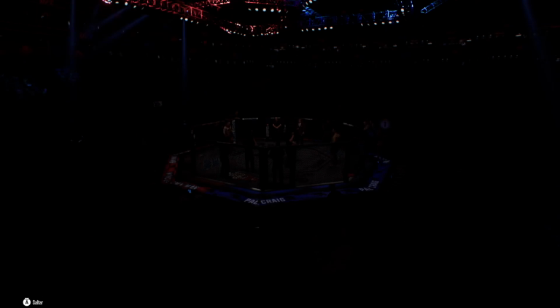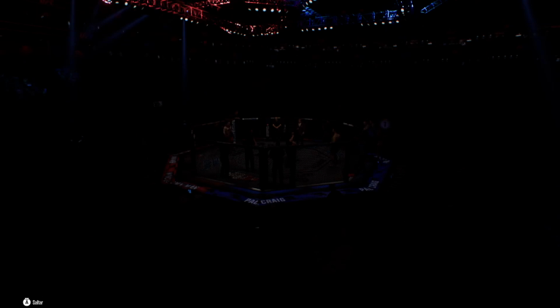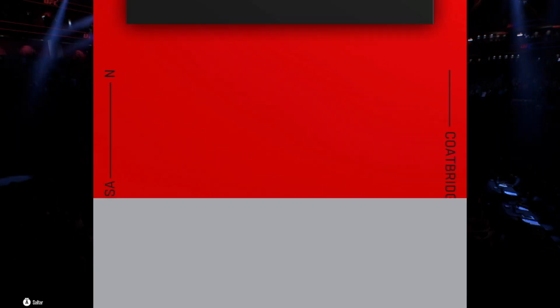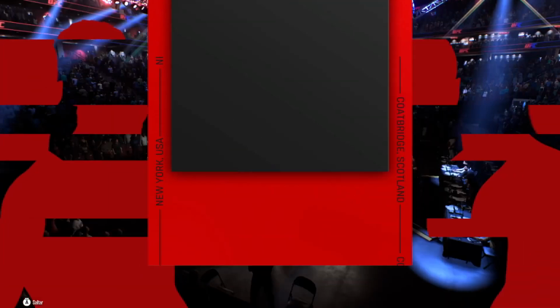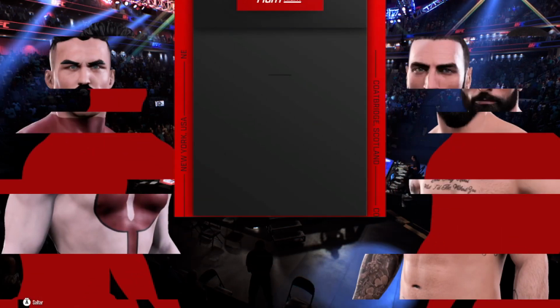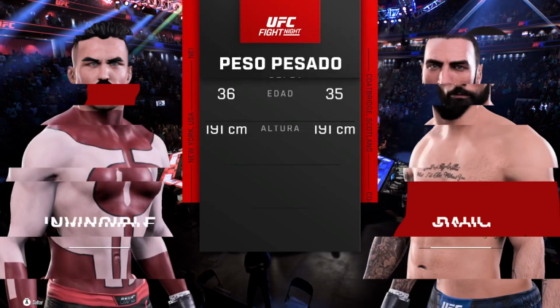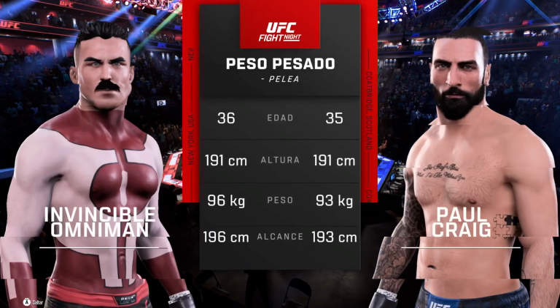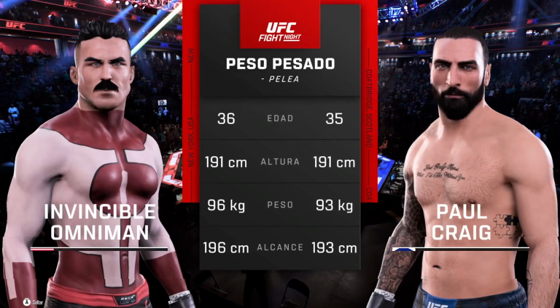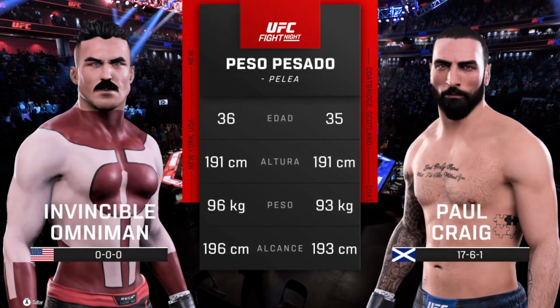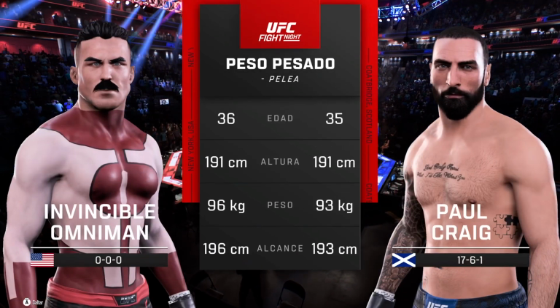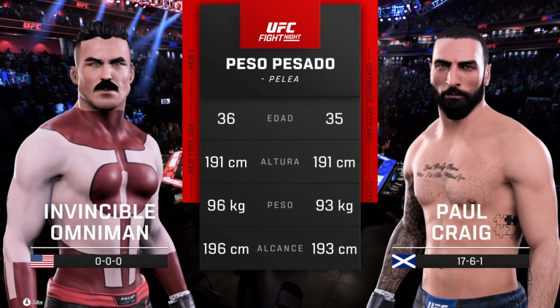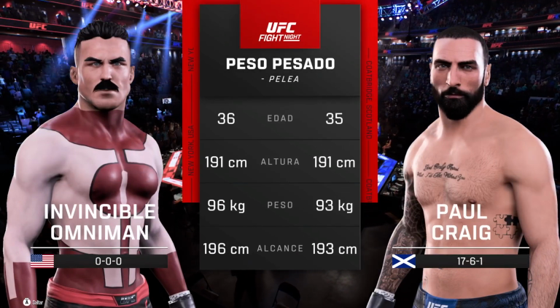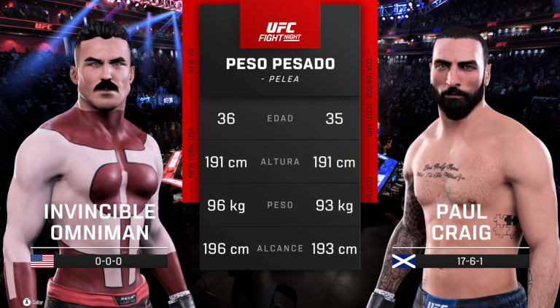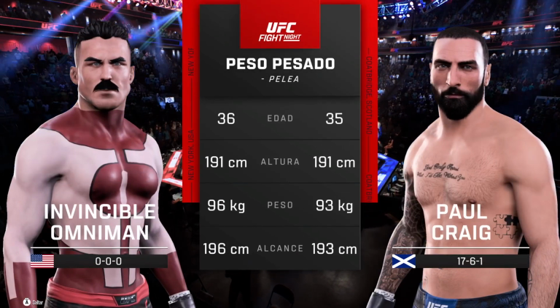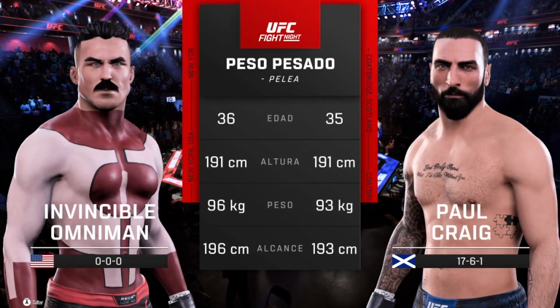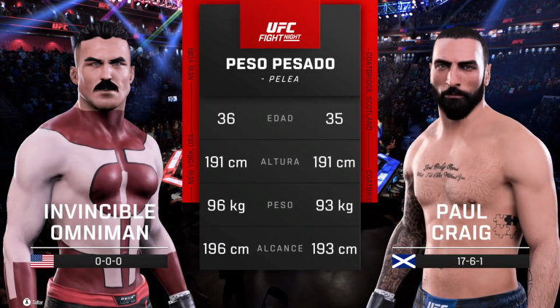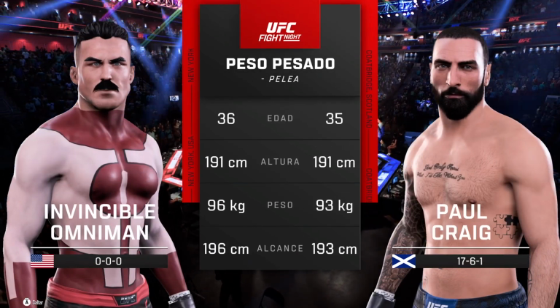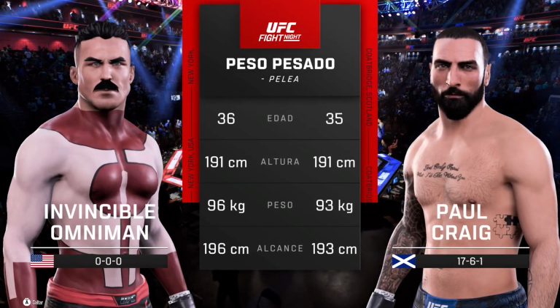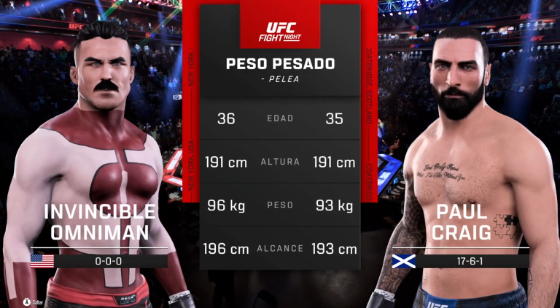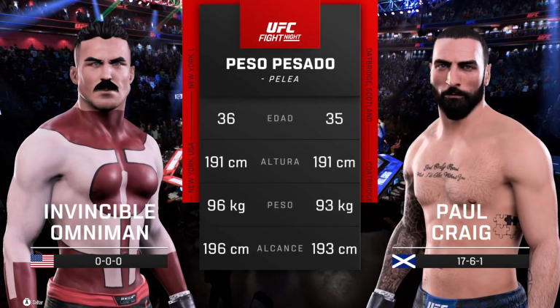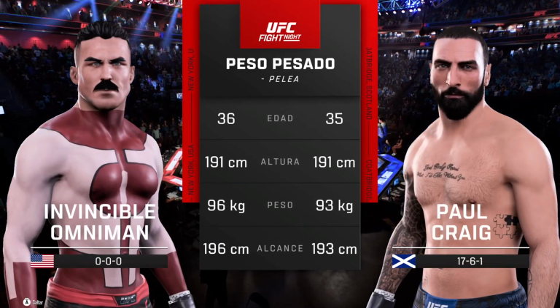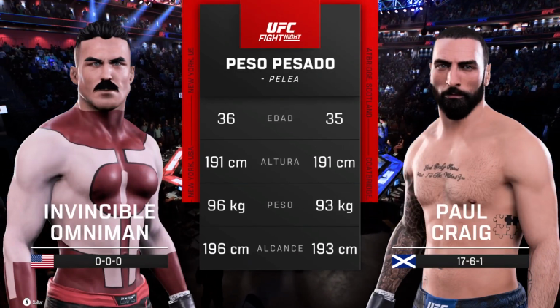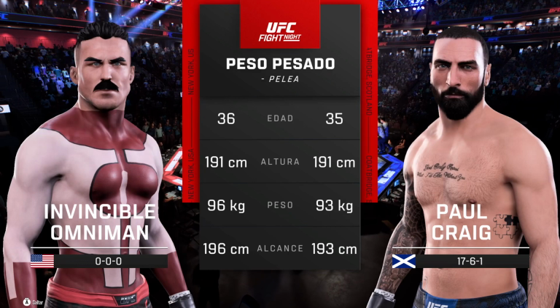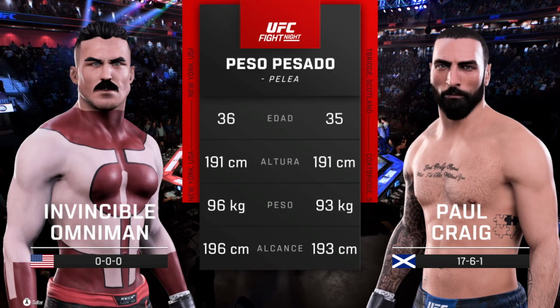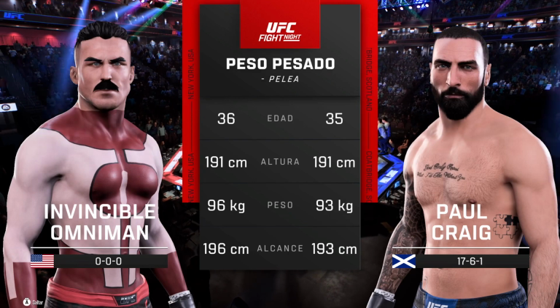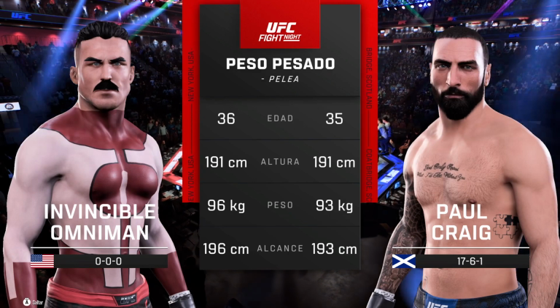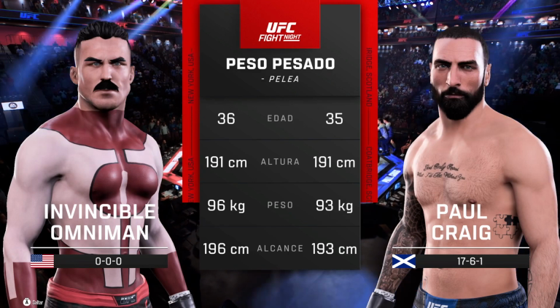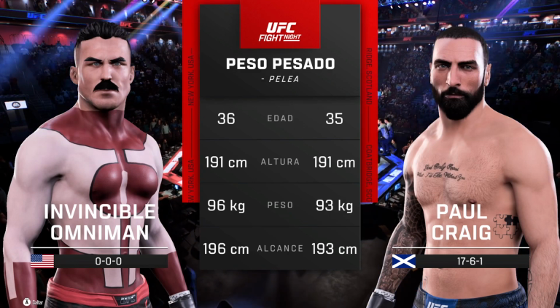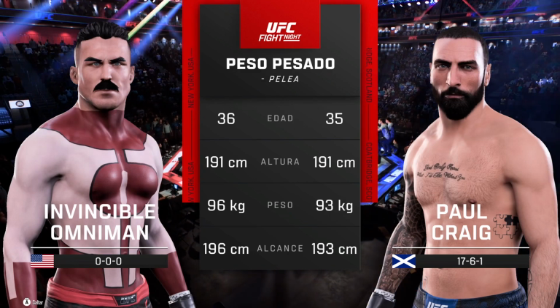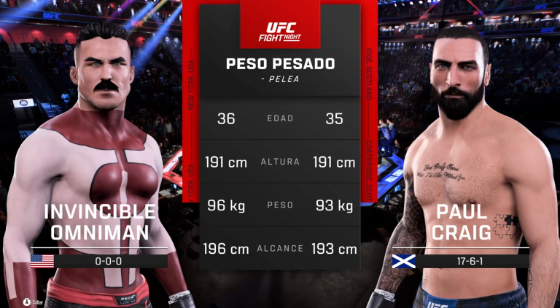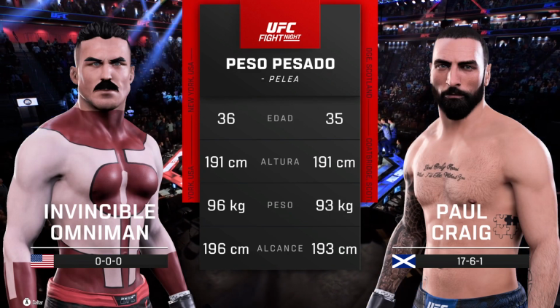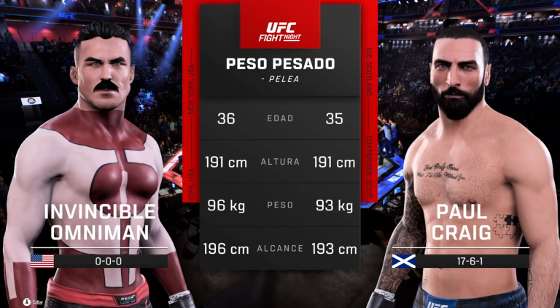And now, our tale of the tape for this heavyweight fight. Now for the official introductions, here's Bruce Buffer.